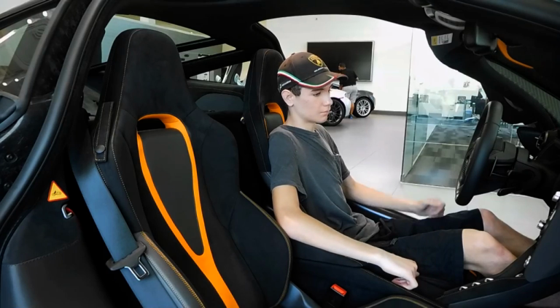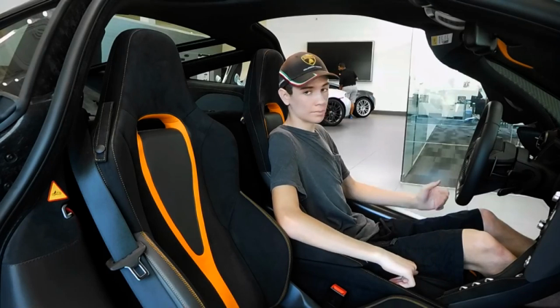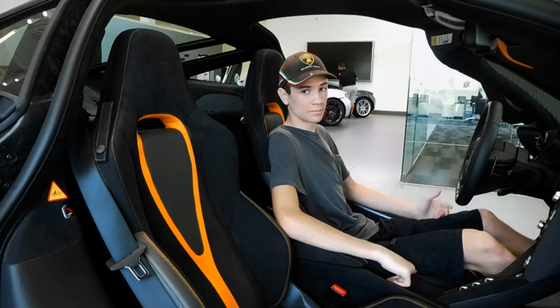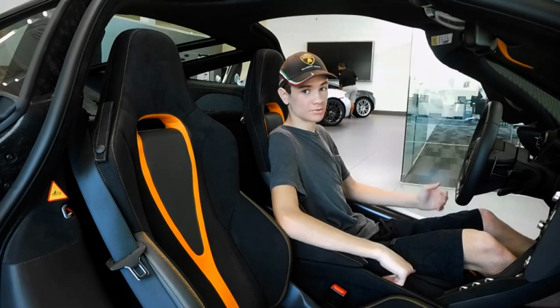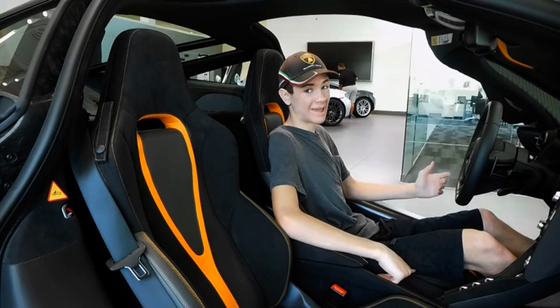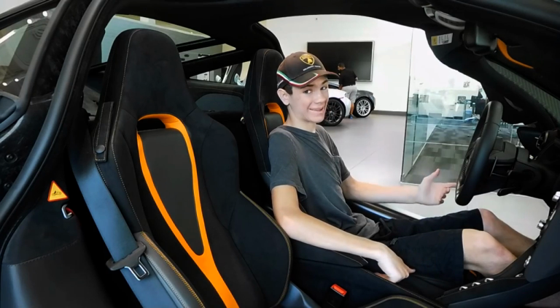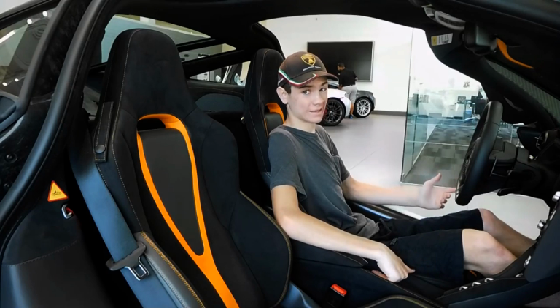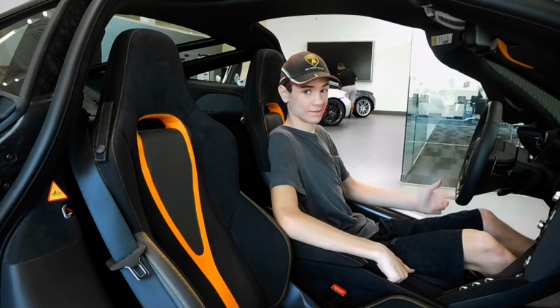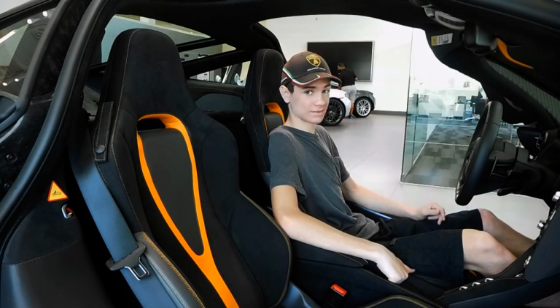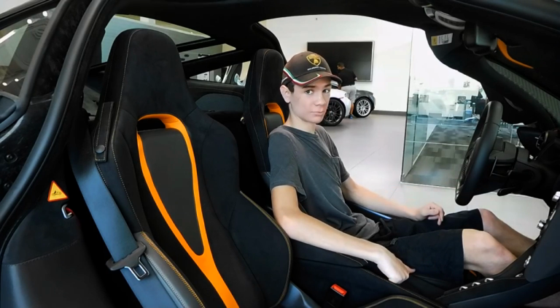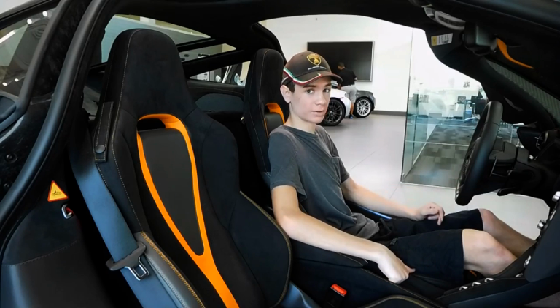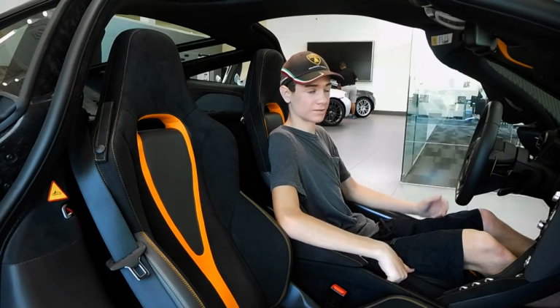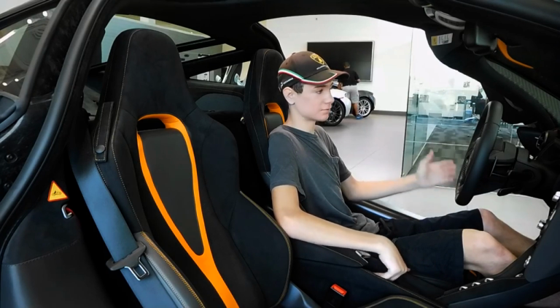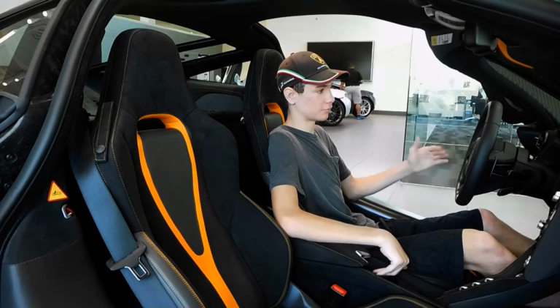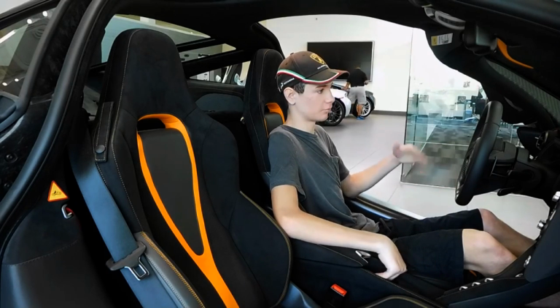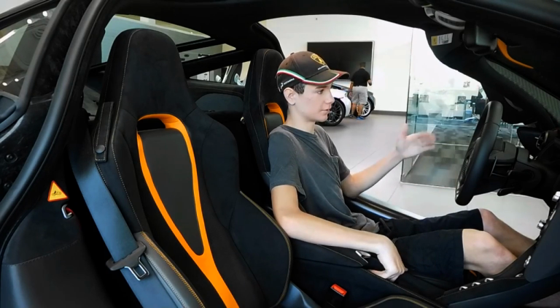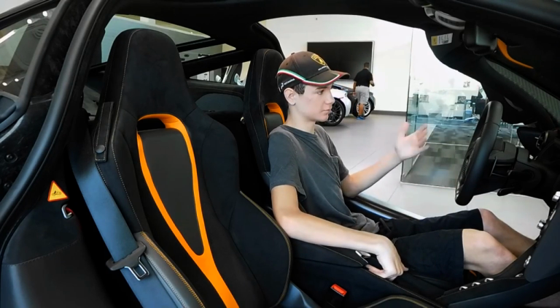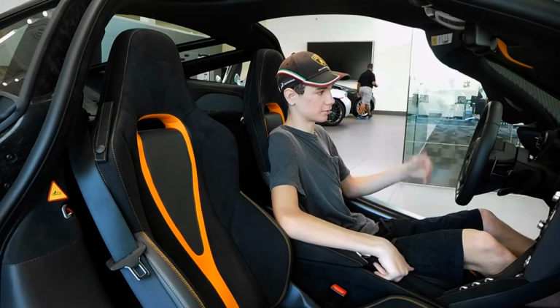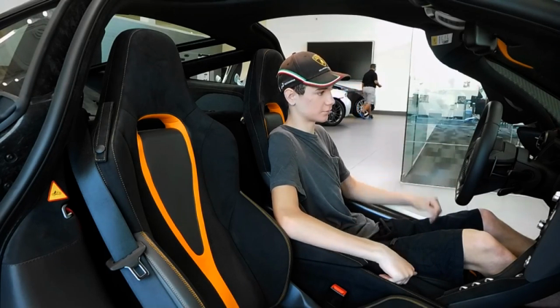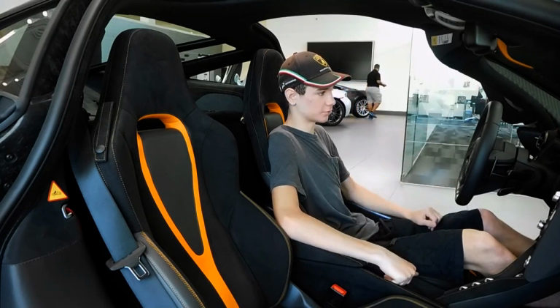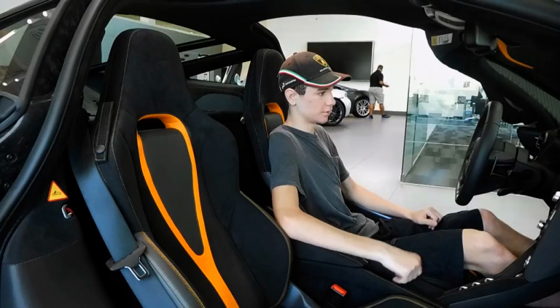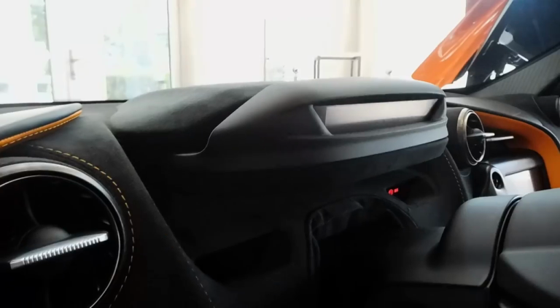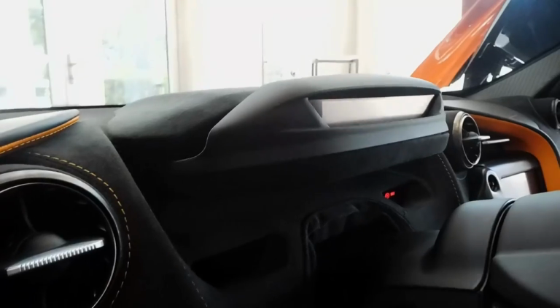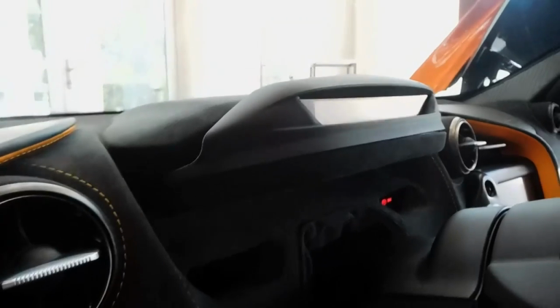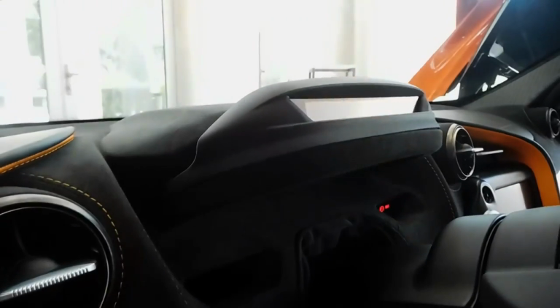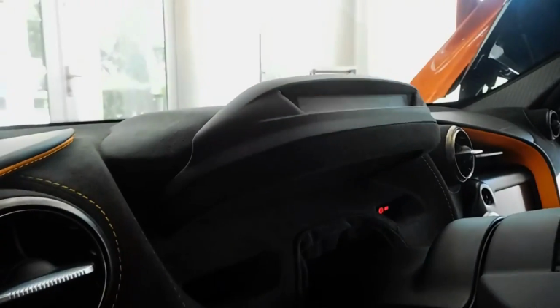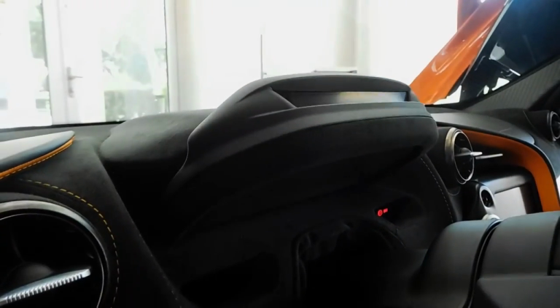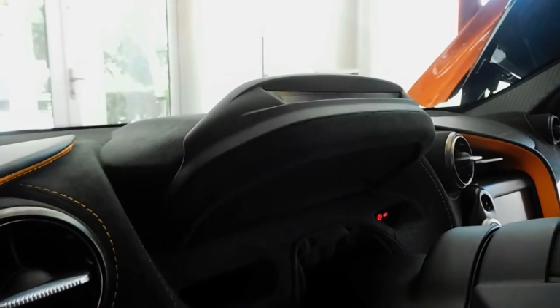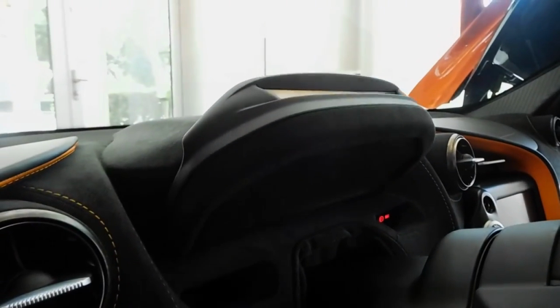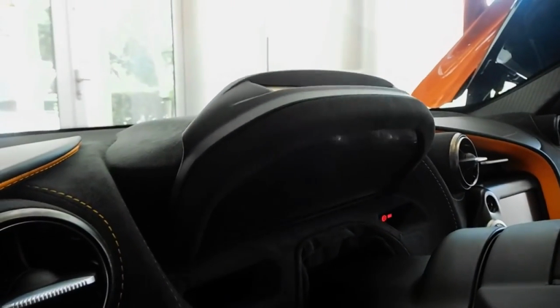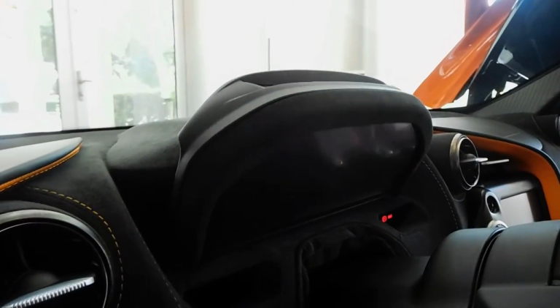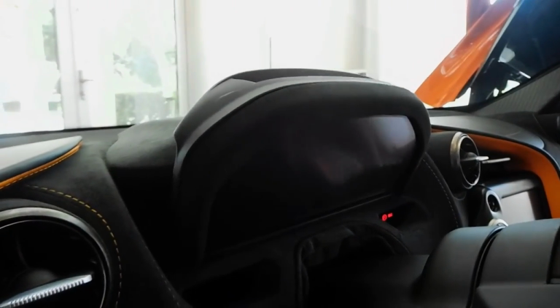Probably the most techy thing in the 720S is the foldable instrument cluster. It can move up and down to help reduce distraction.